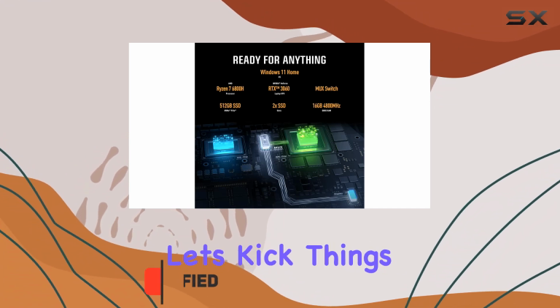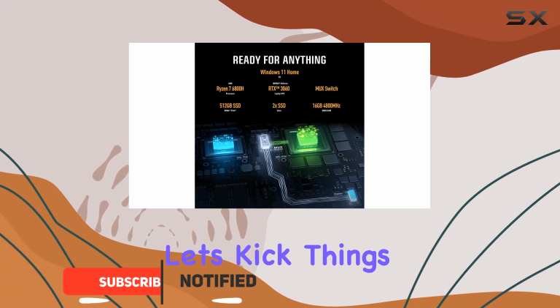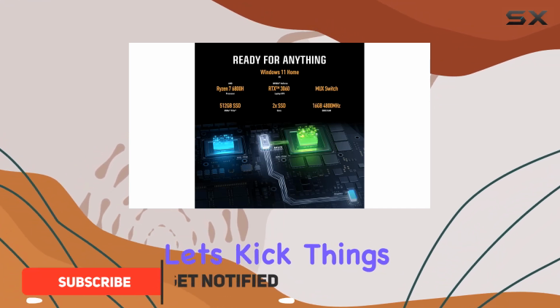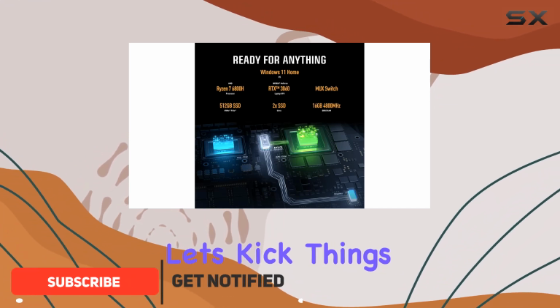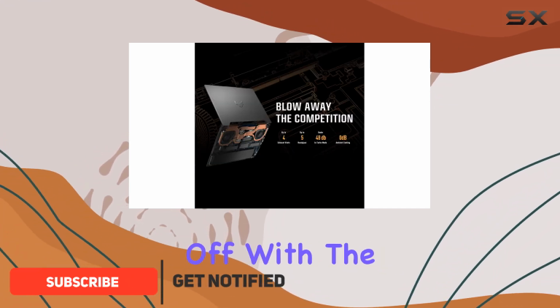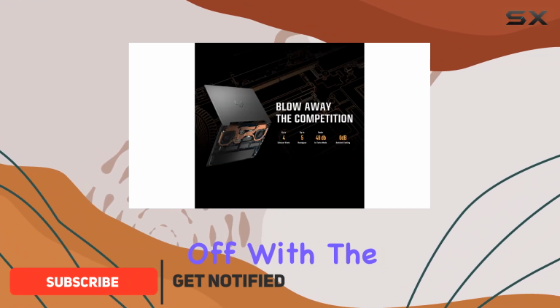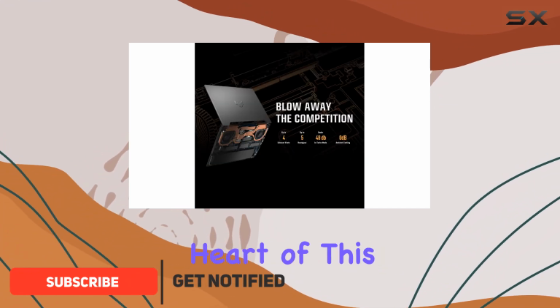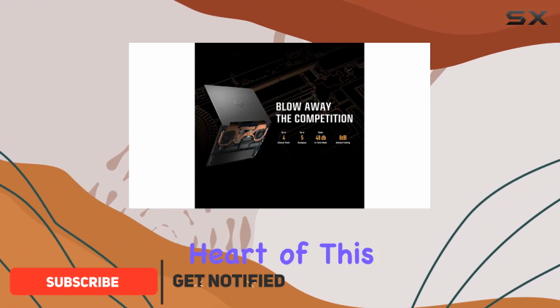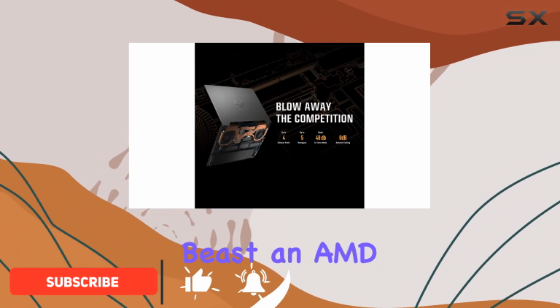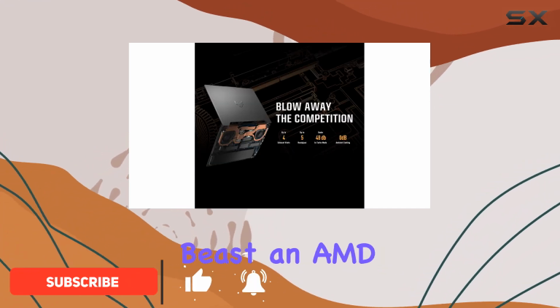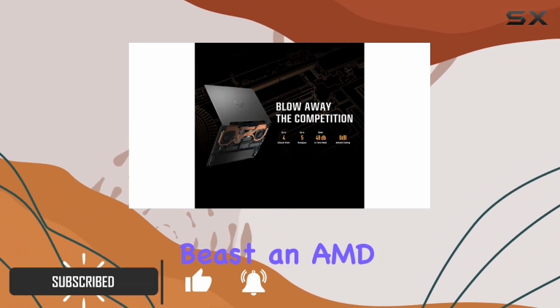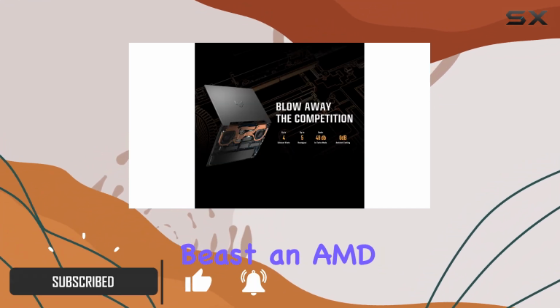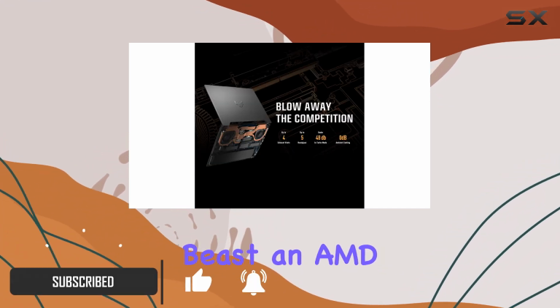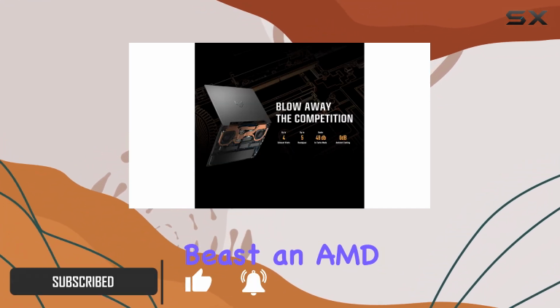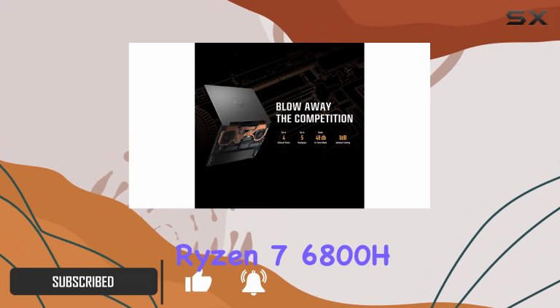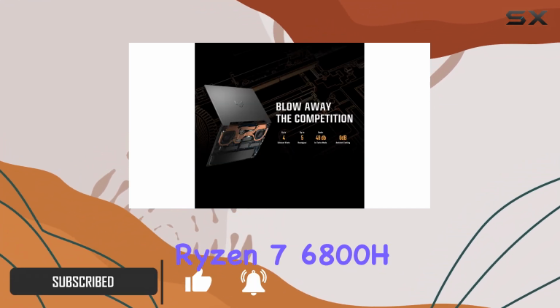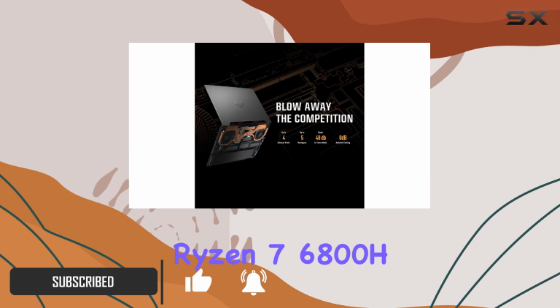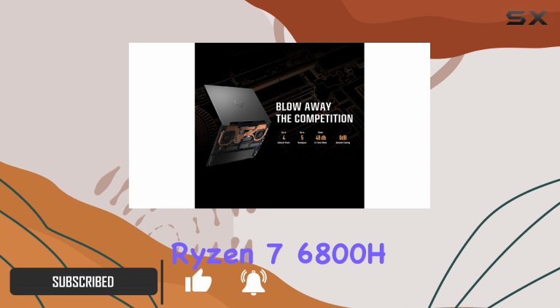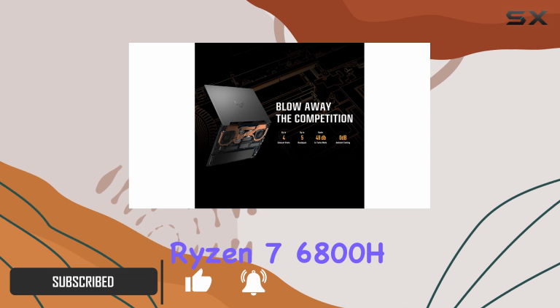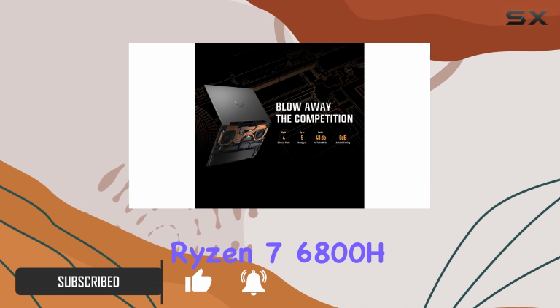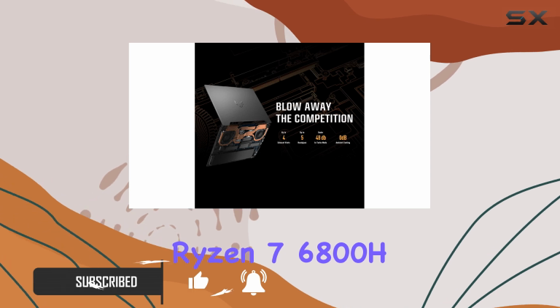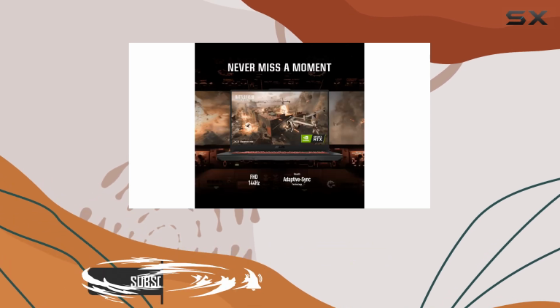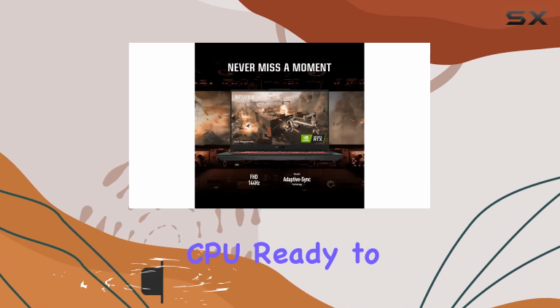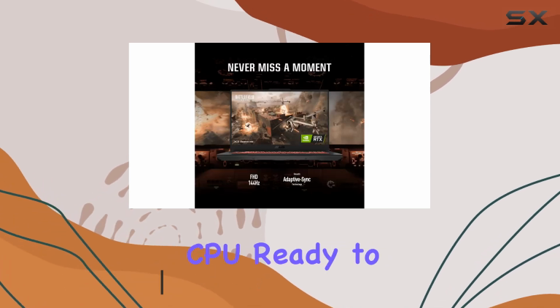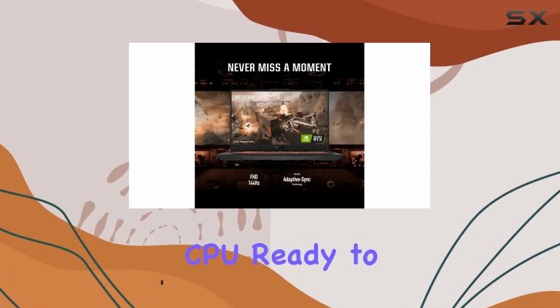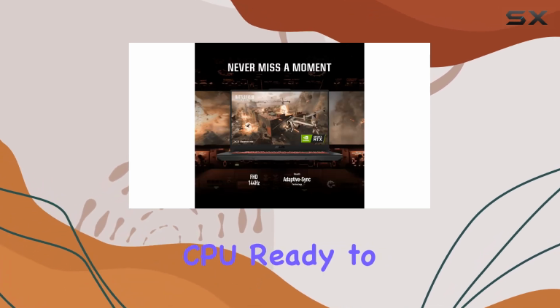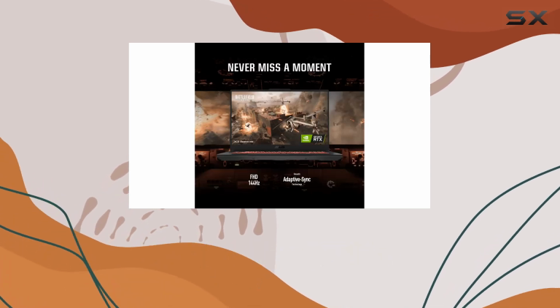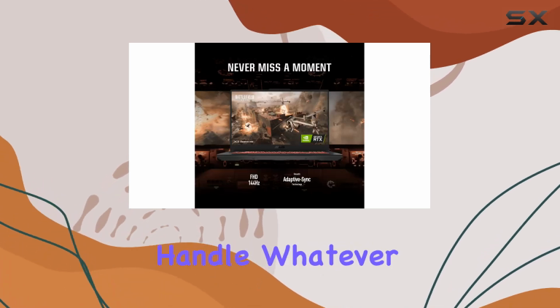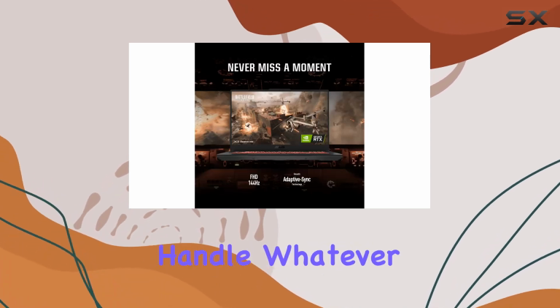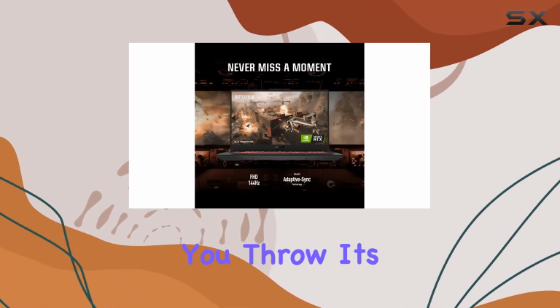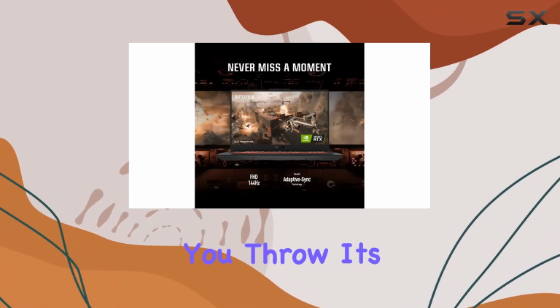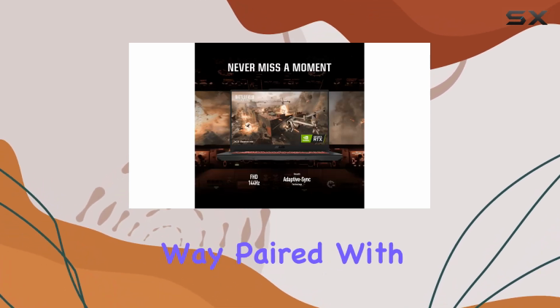Let's kick things off with the heart of this beast — an AMD Ryzen 7 6800H CPU, ready to handle whatever you throw its way.